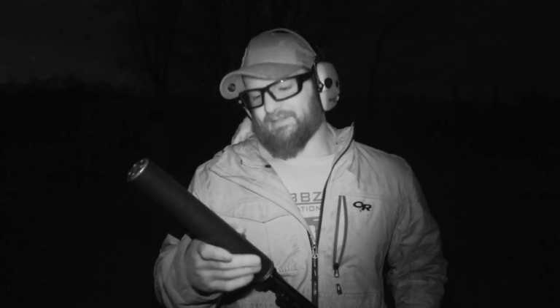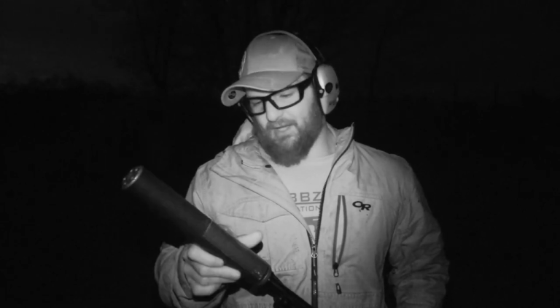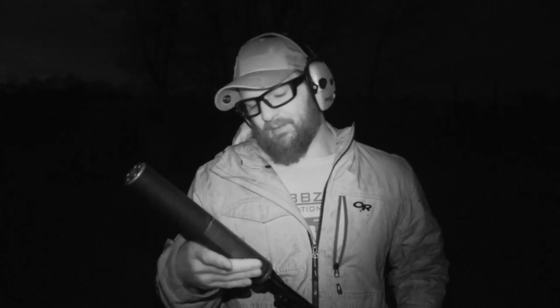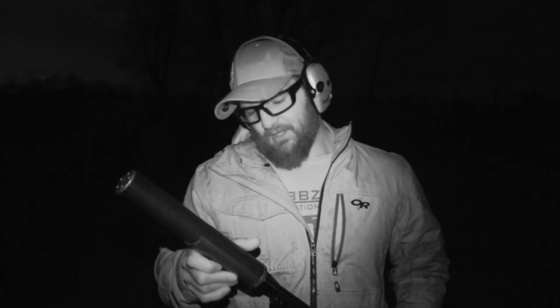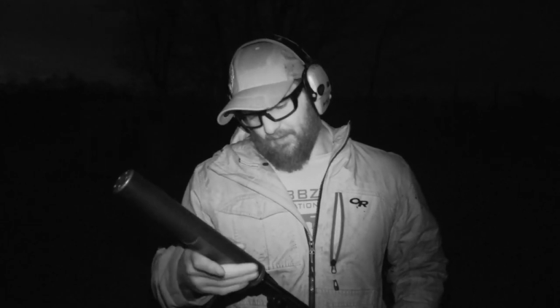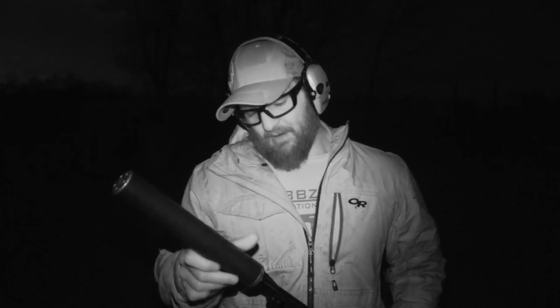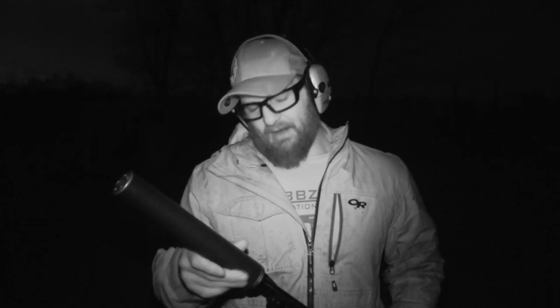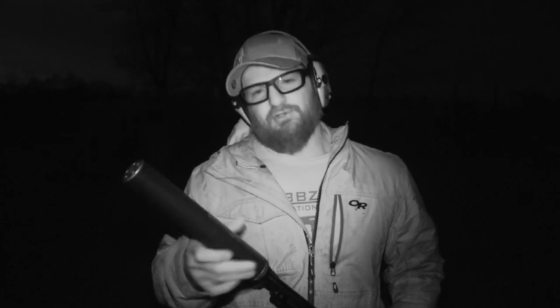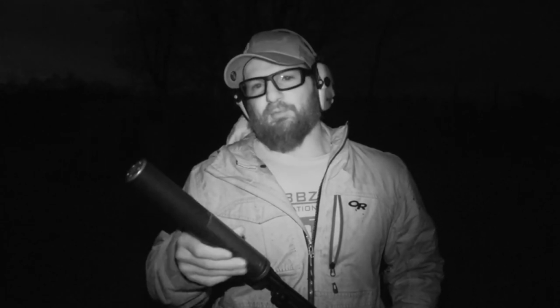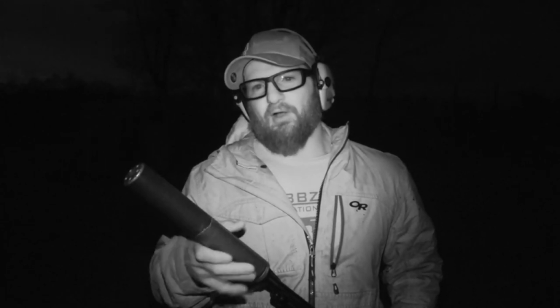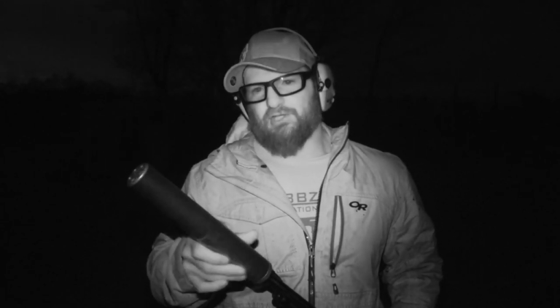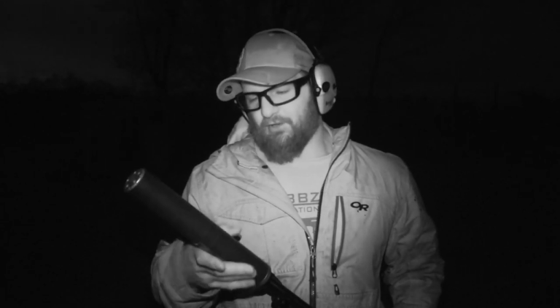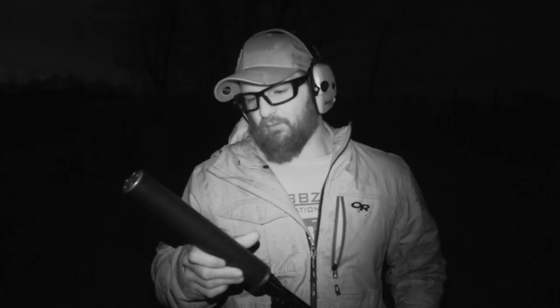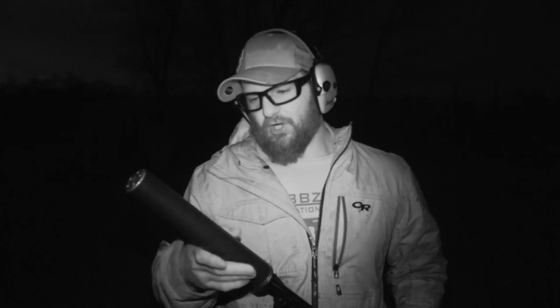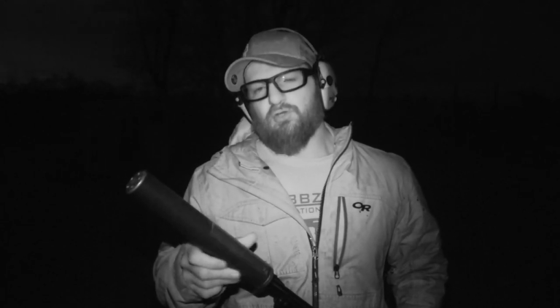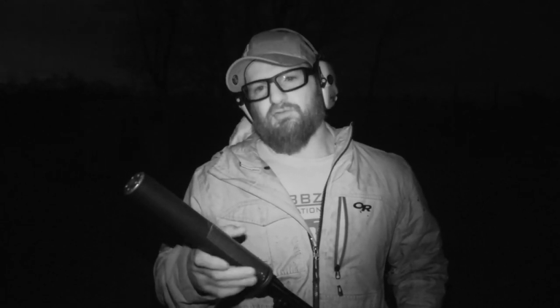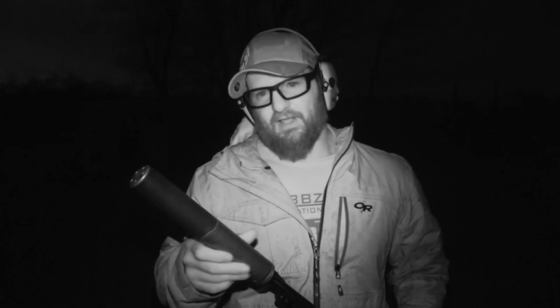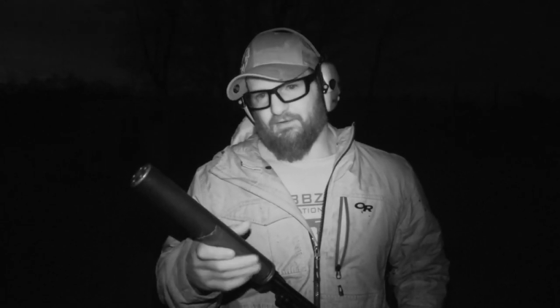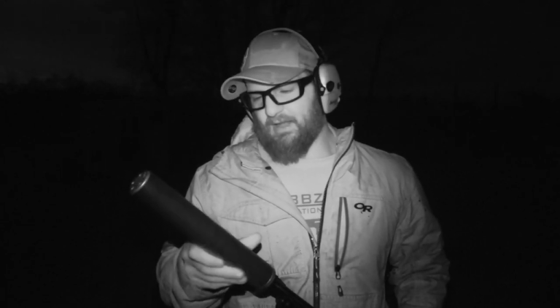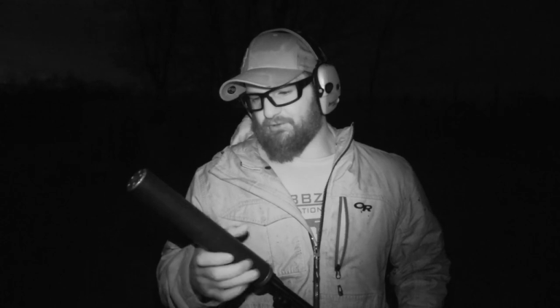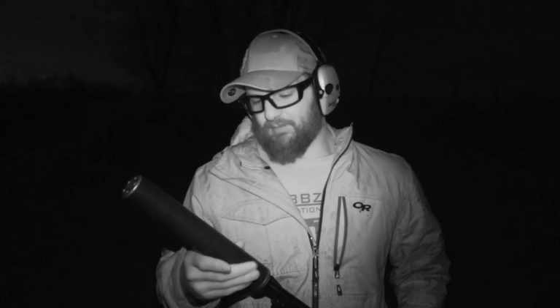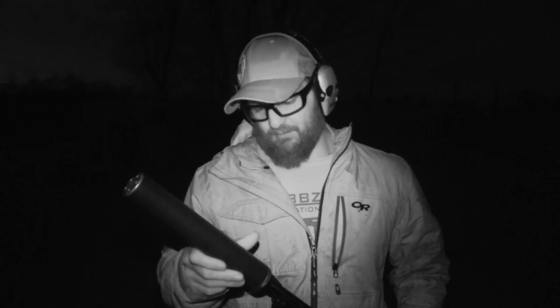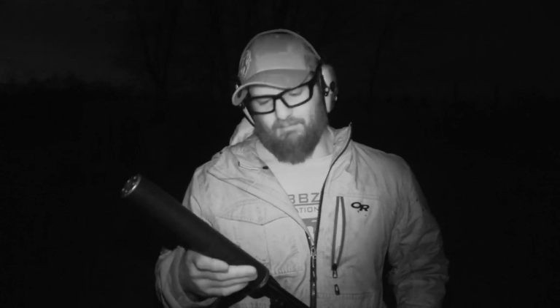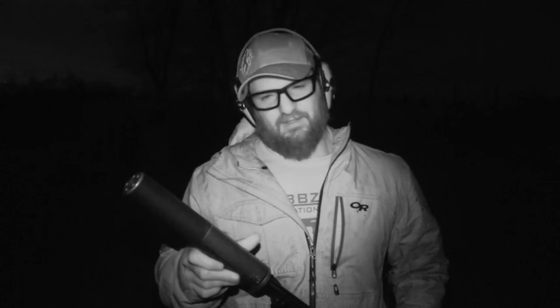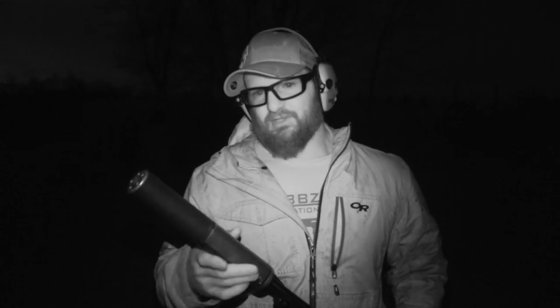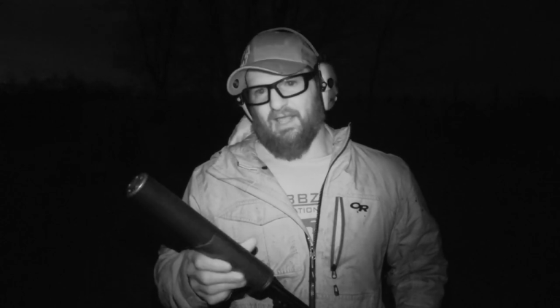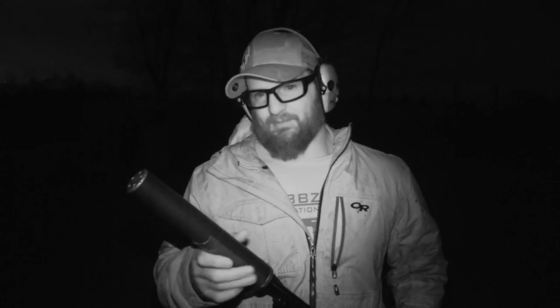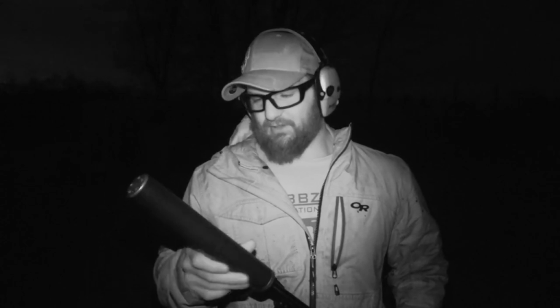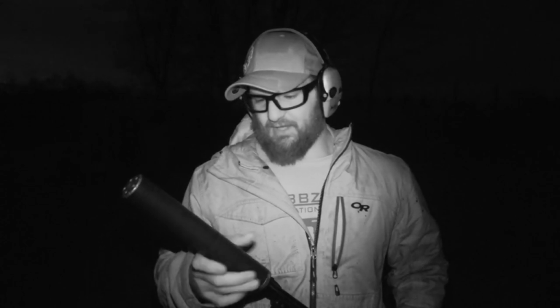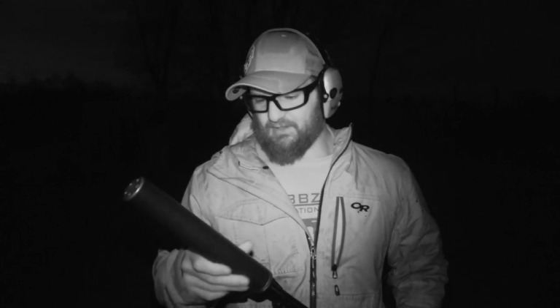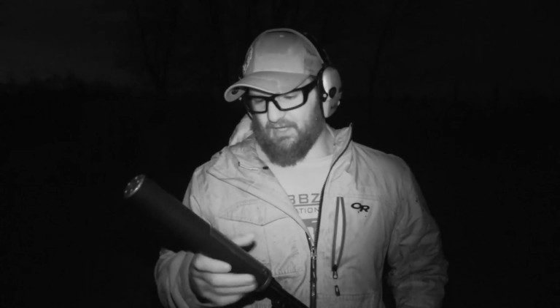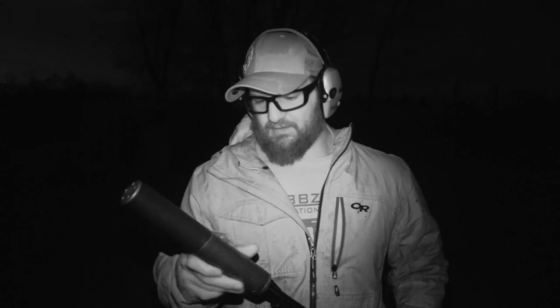You guys have heard many a time about Bowers Group on the channel. We are huge fans of Bowers Group — they make some absolutely excellent cans.